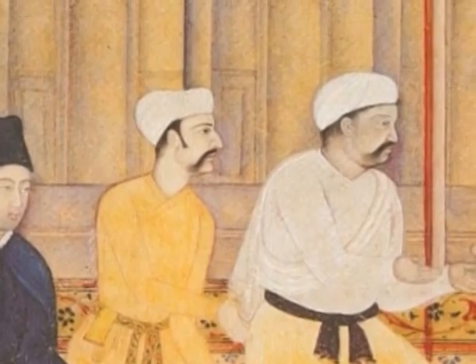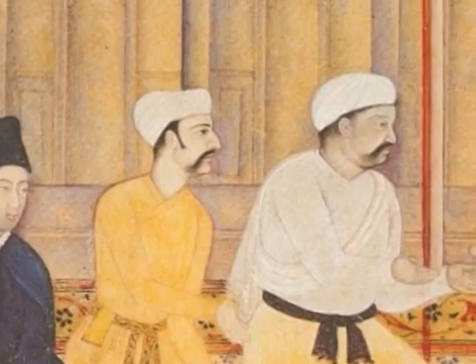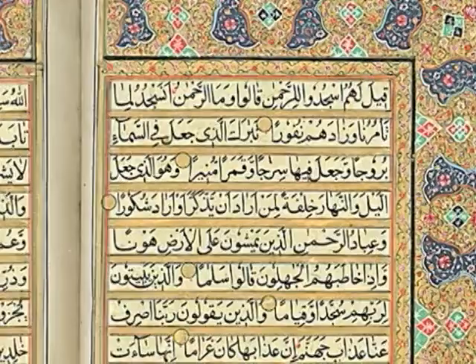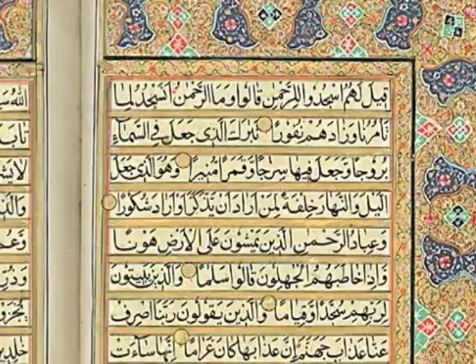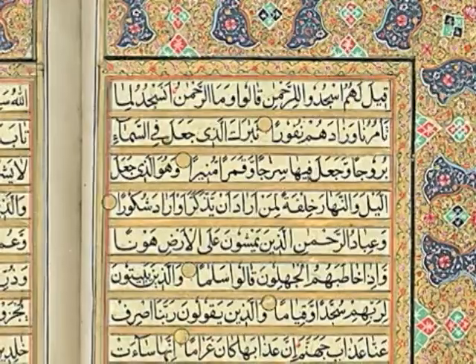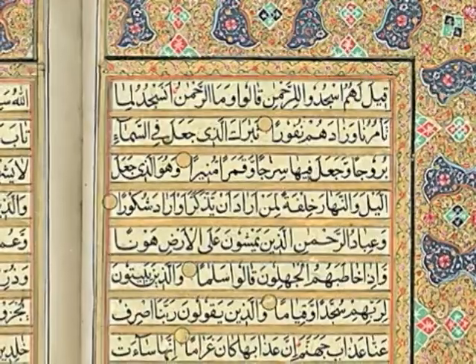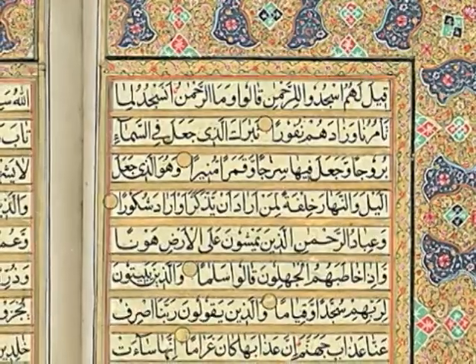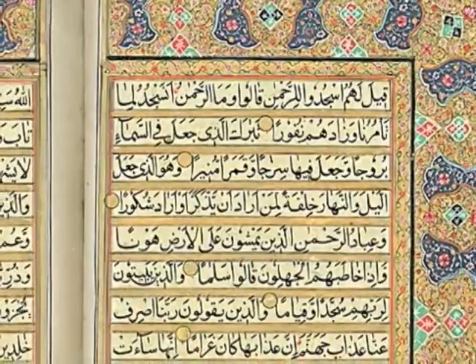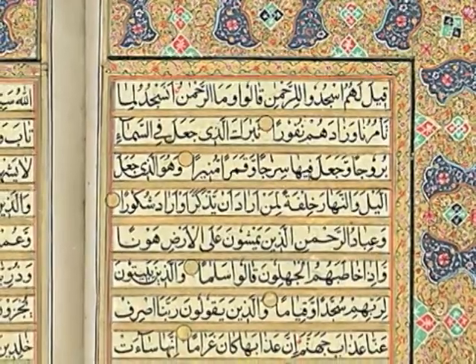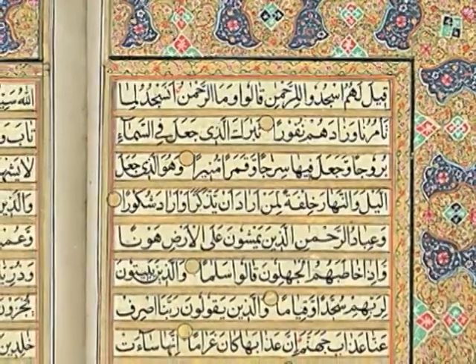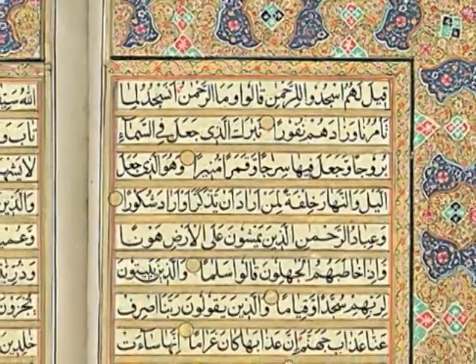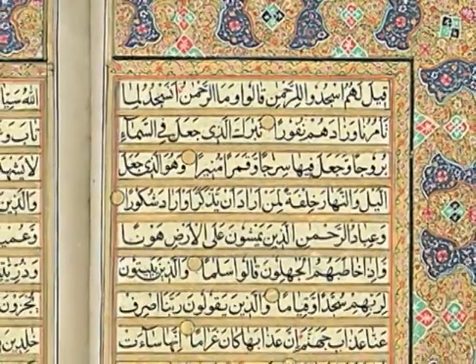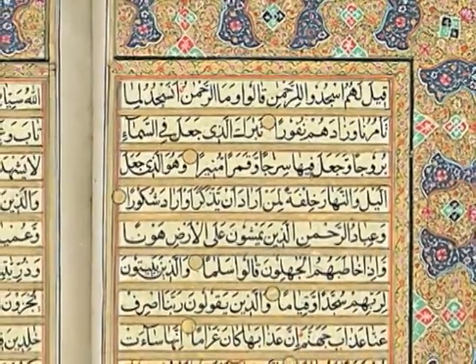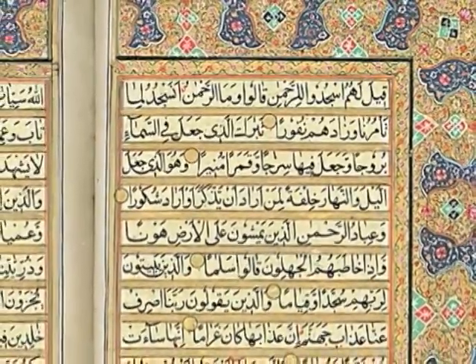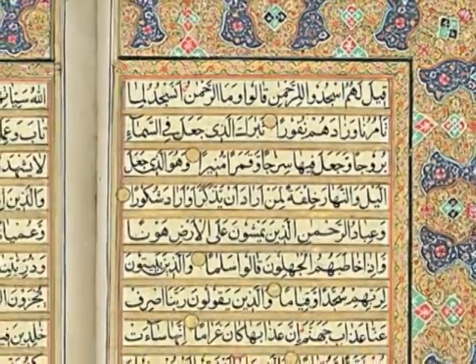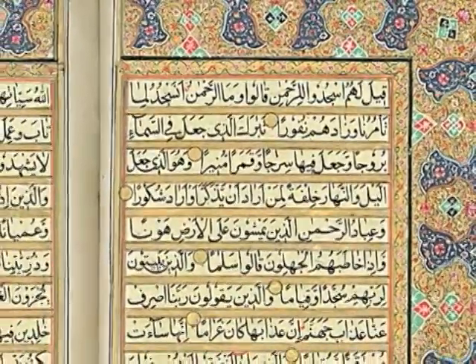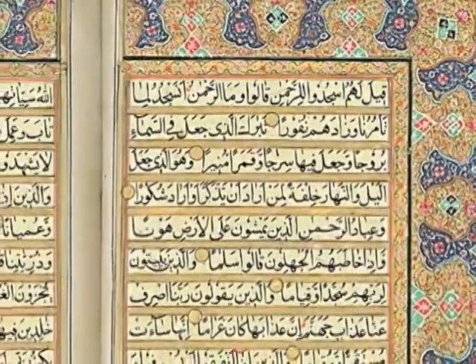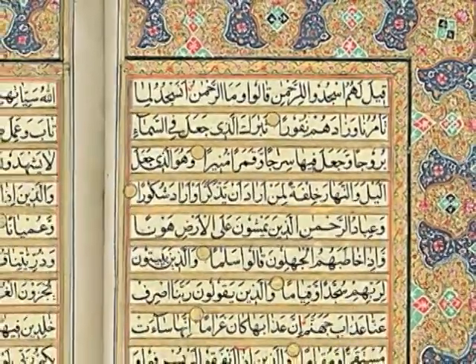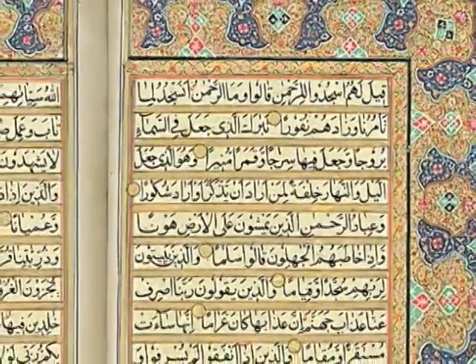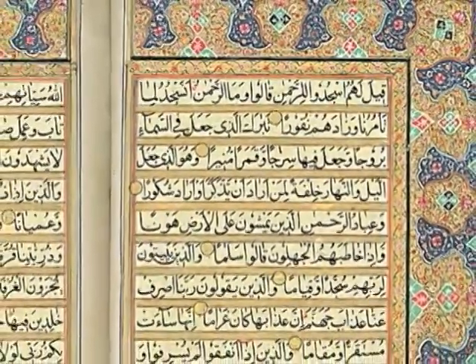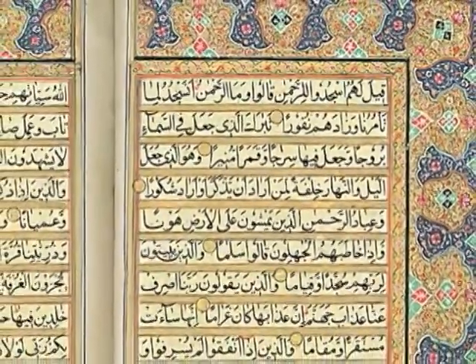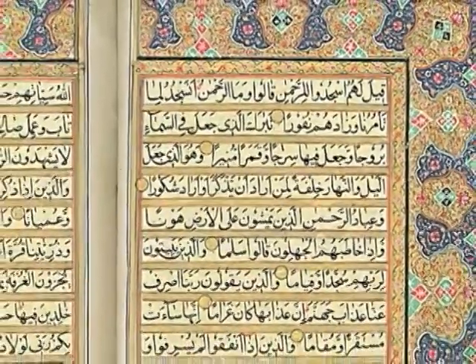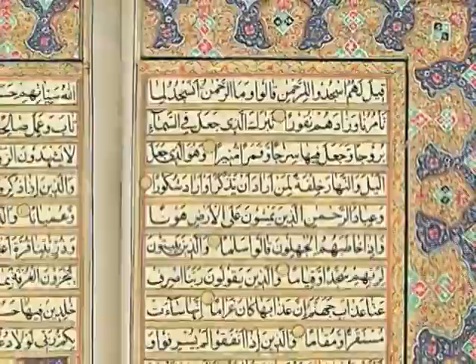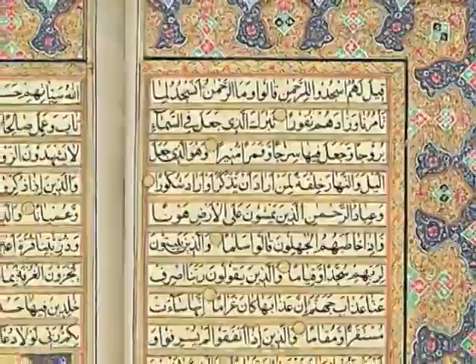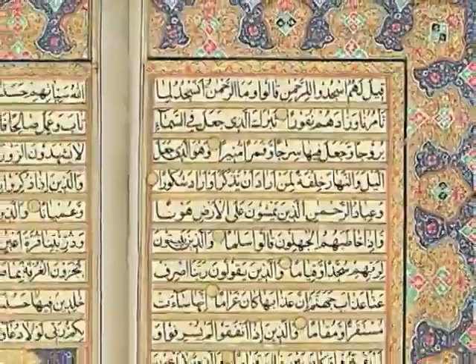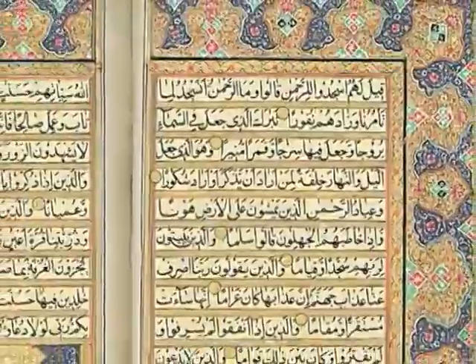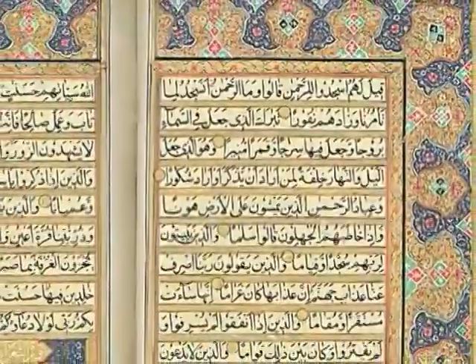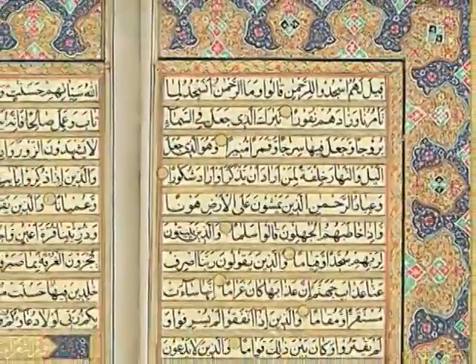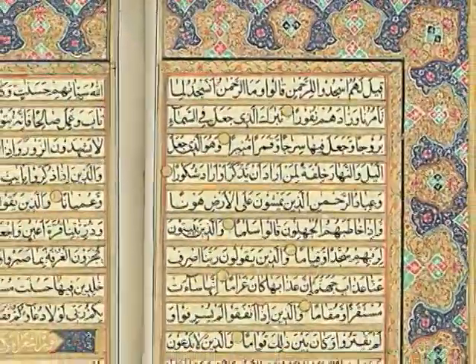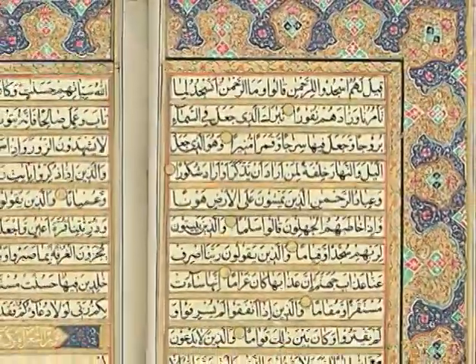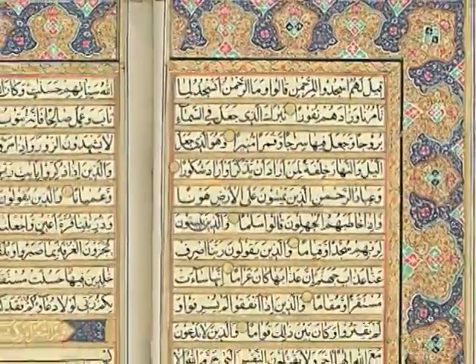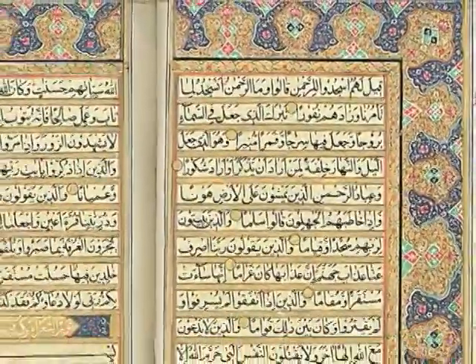Akbar the Great commissioned books to be made to contain information about all the philosophies he encountered in the house of worship.